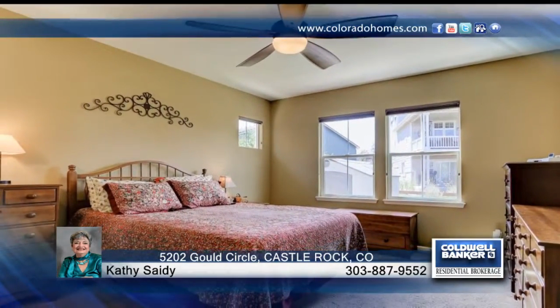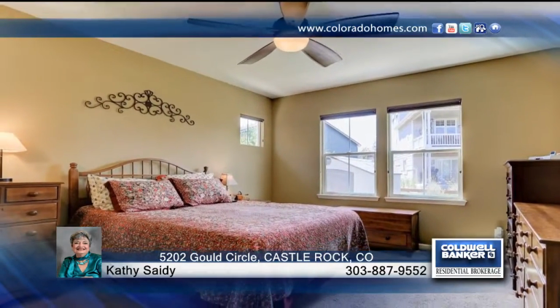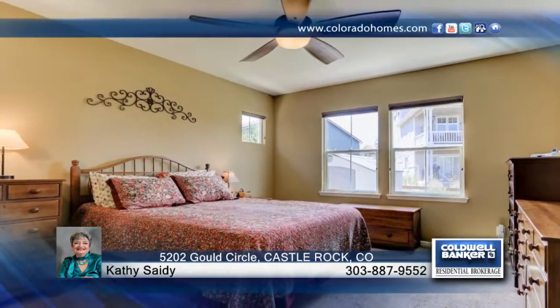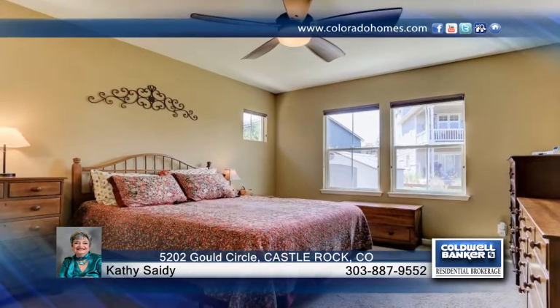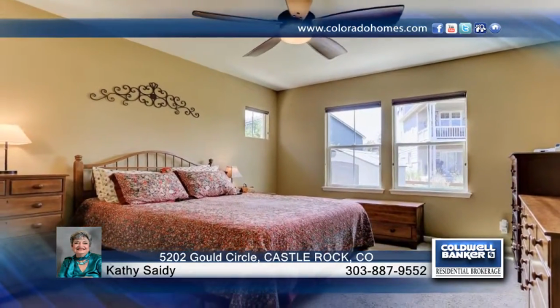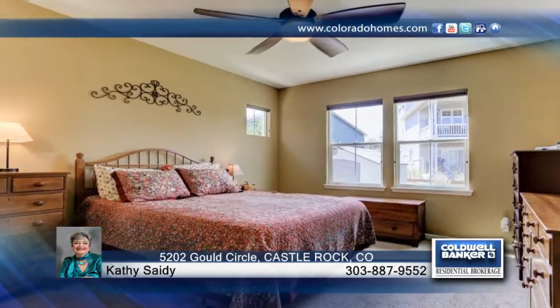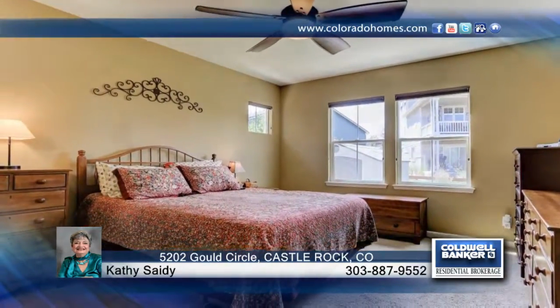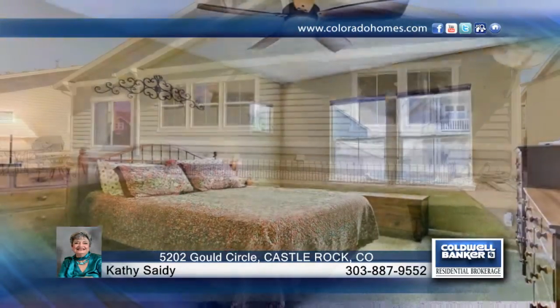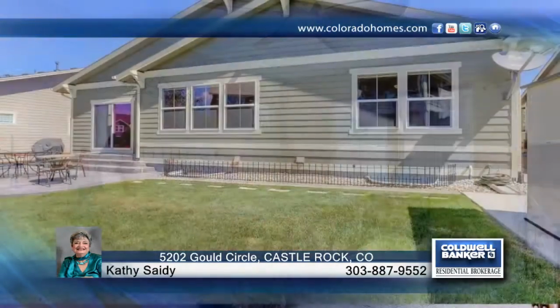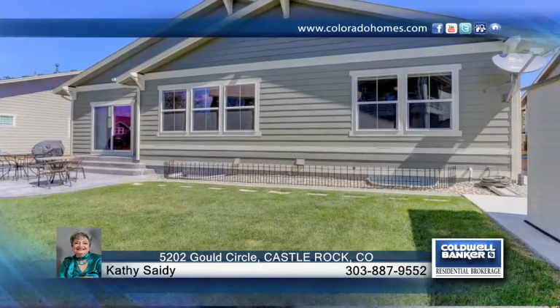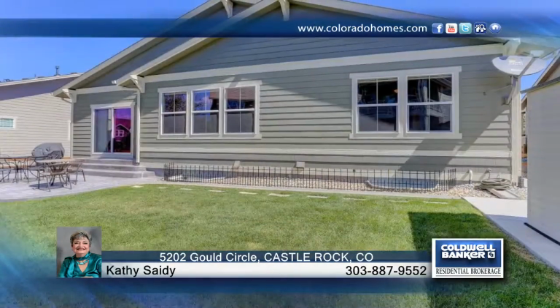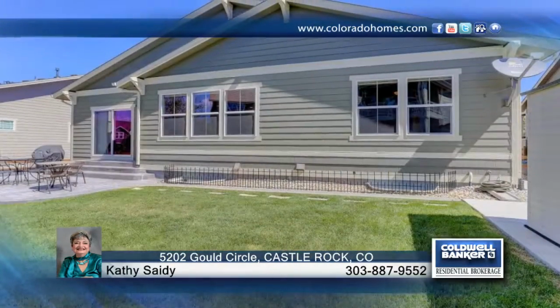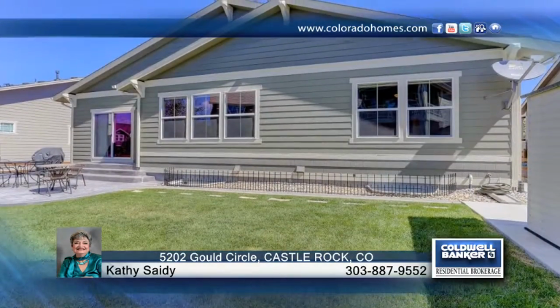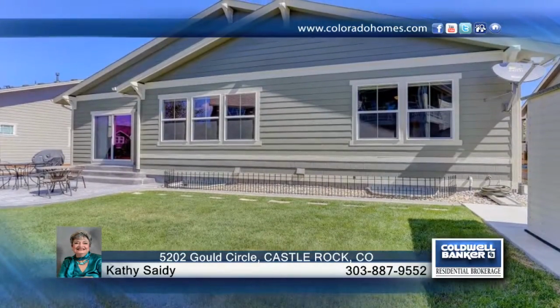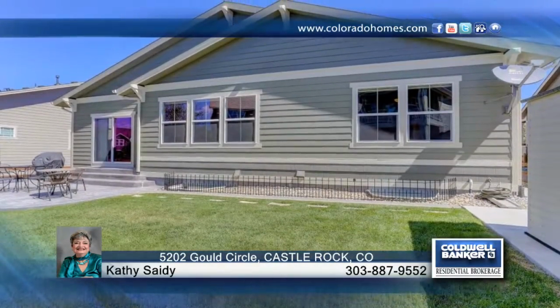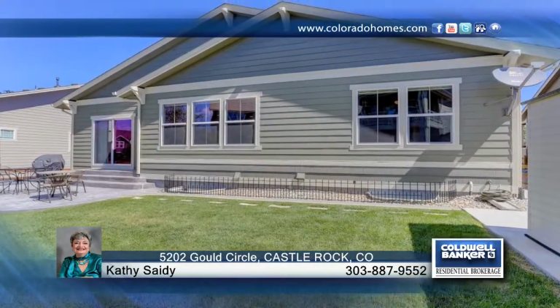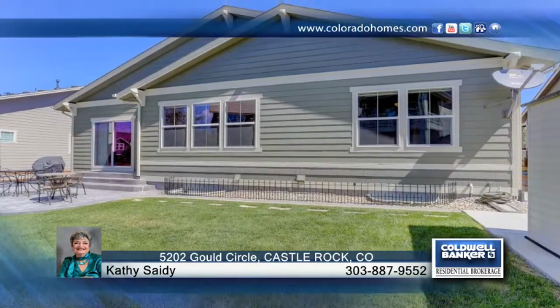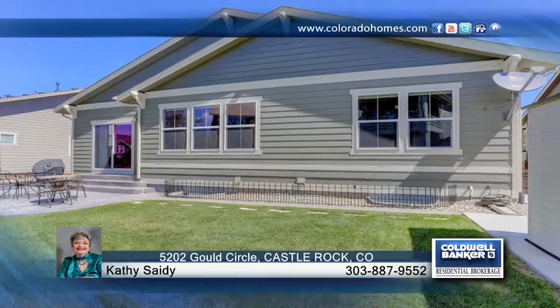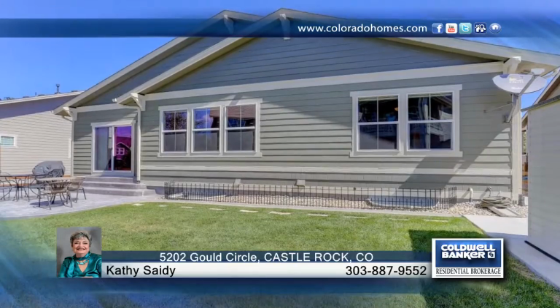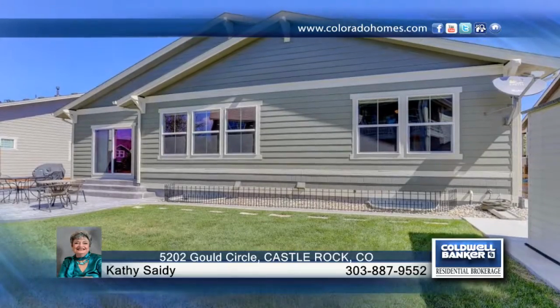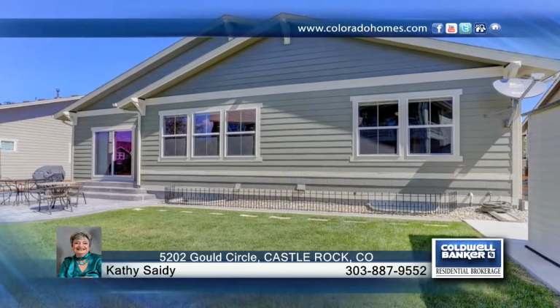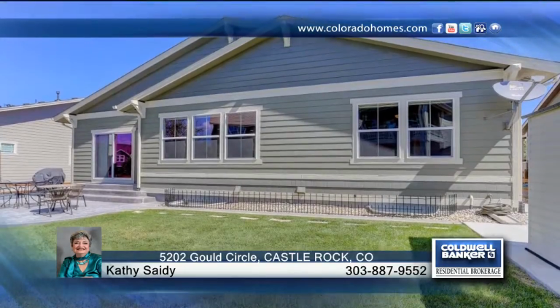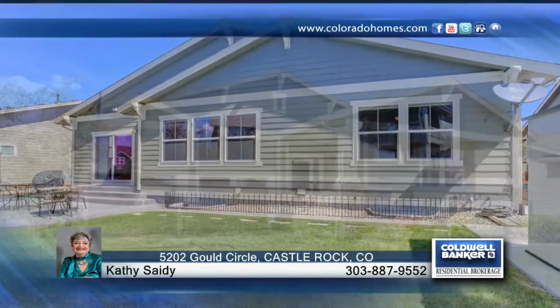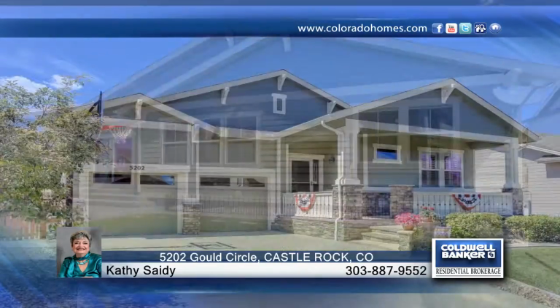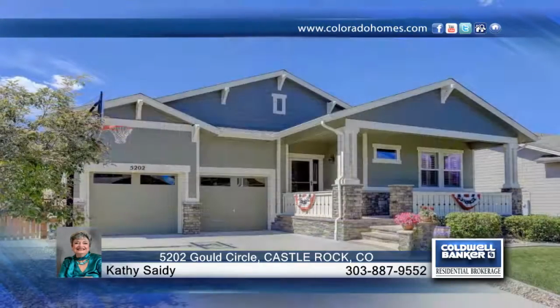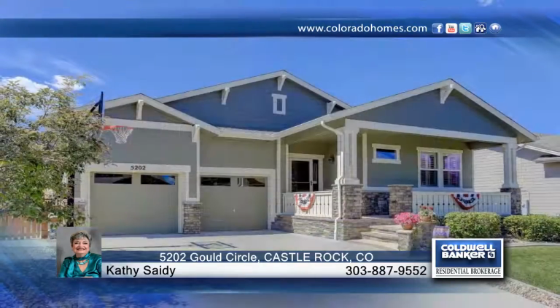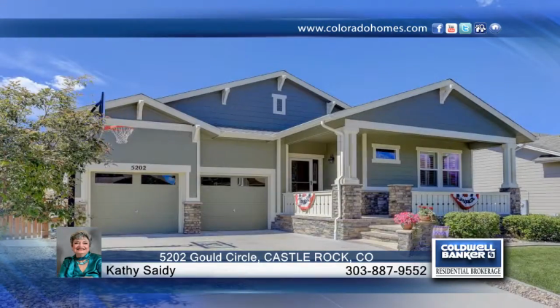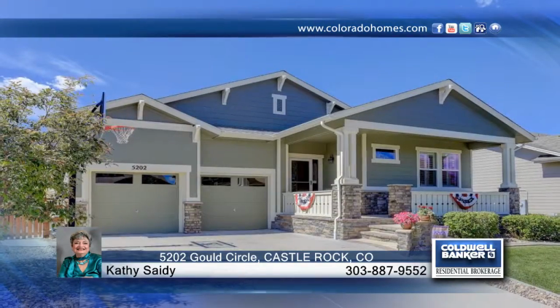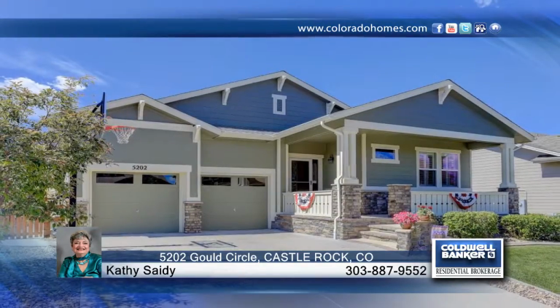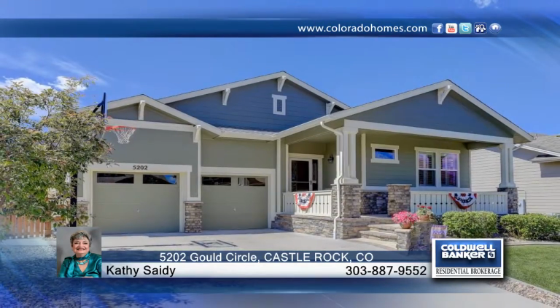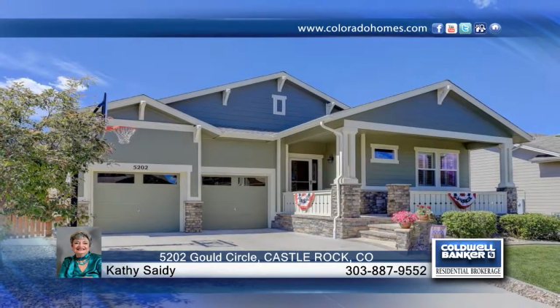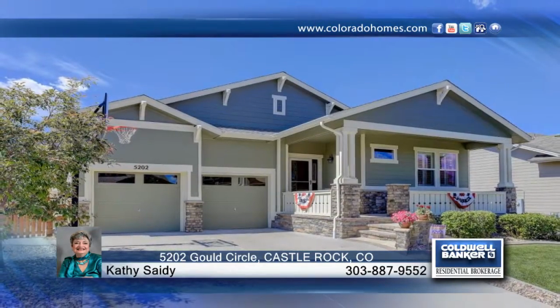This home is everything that you want and need and is waiting for you to make it your own. Call now to schedule your private showing.